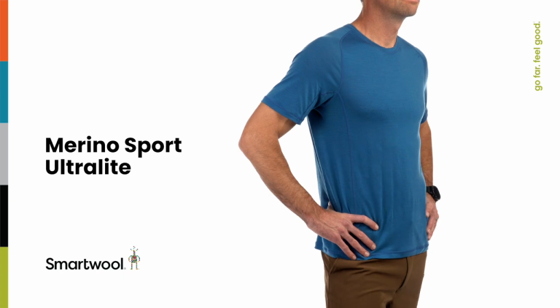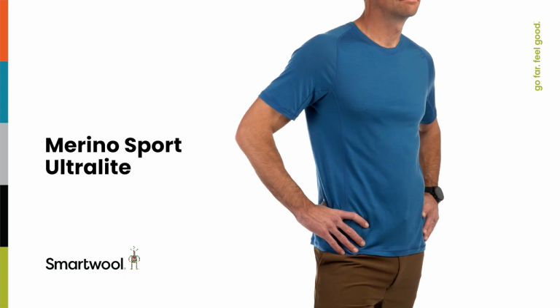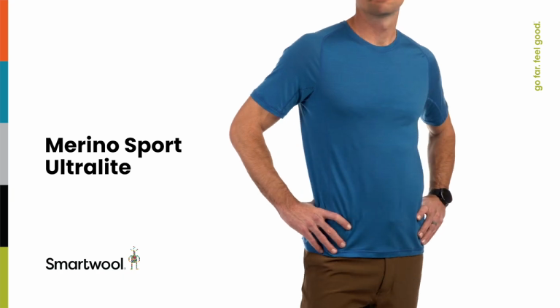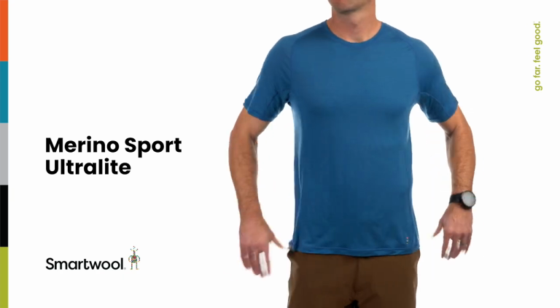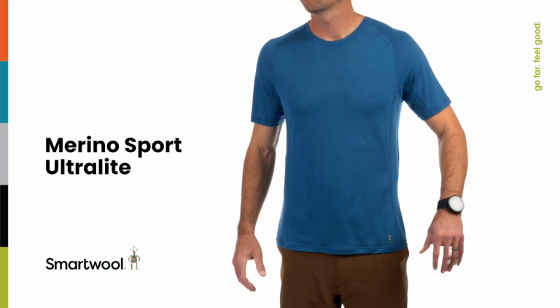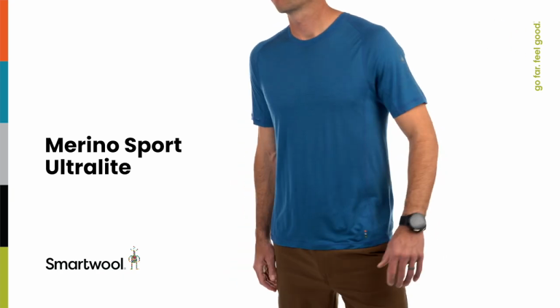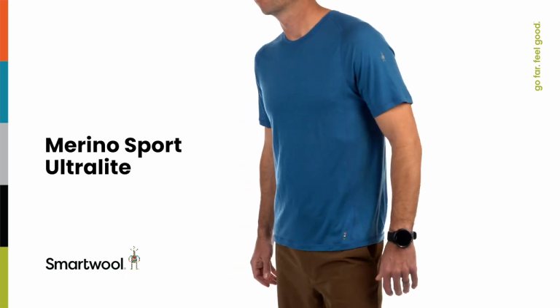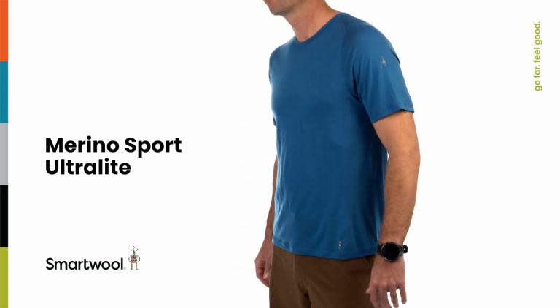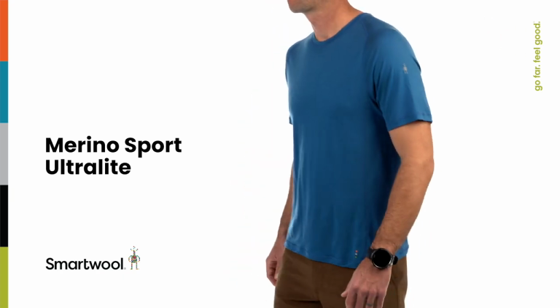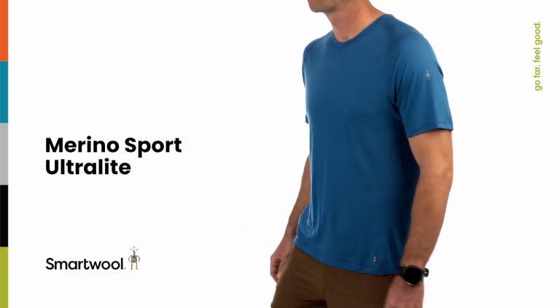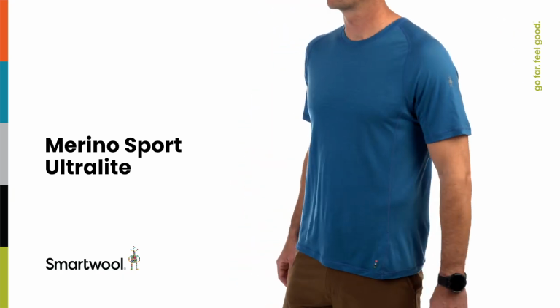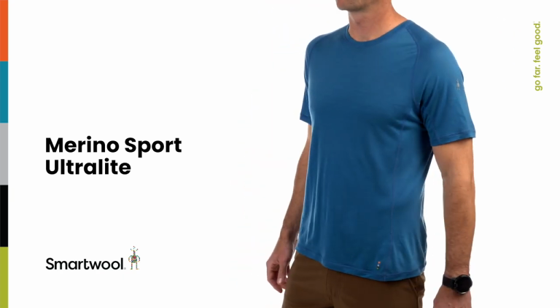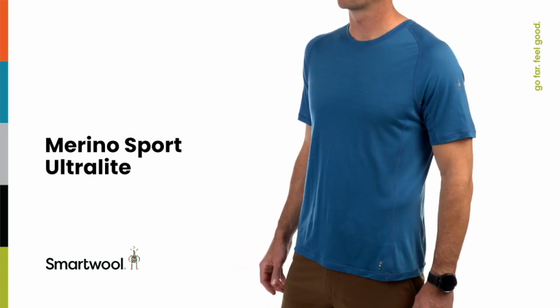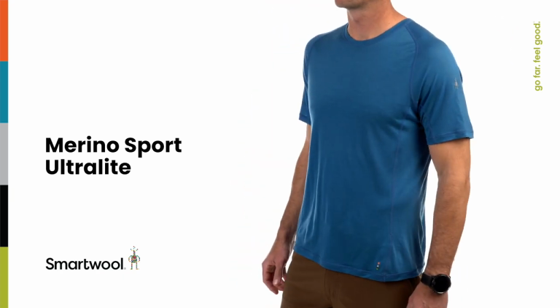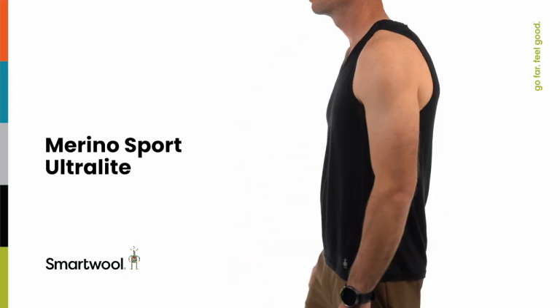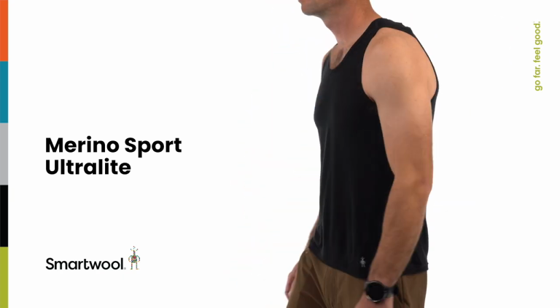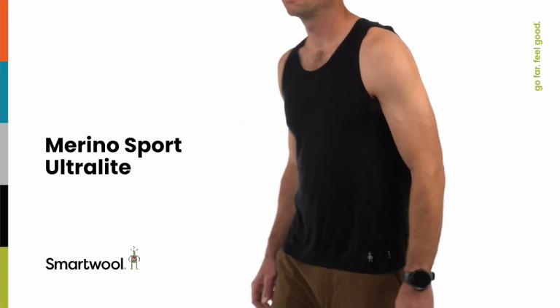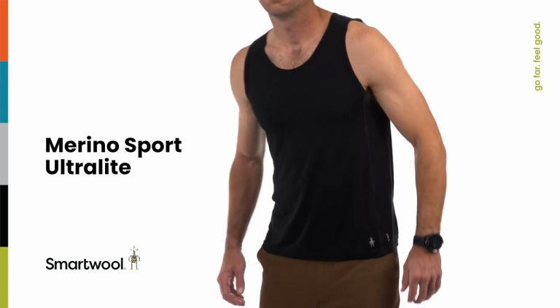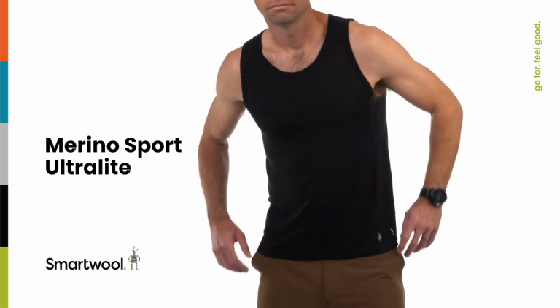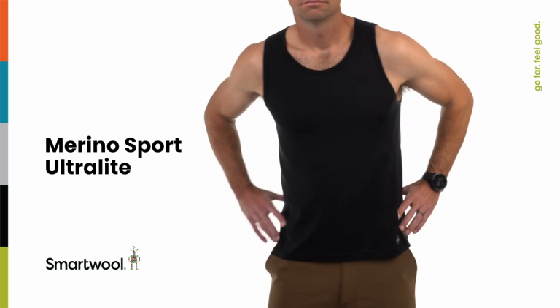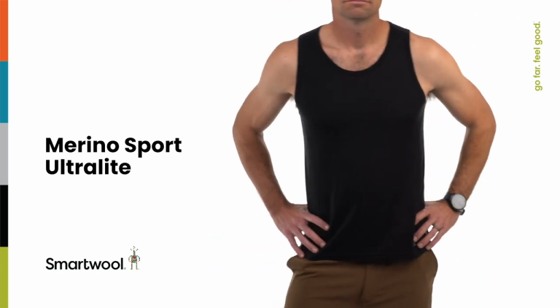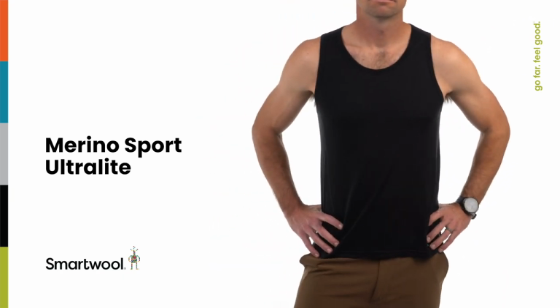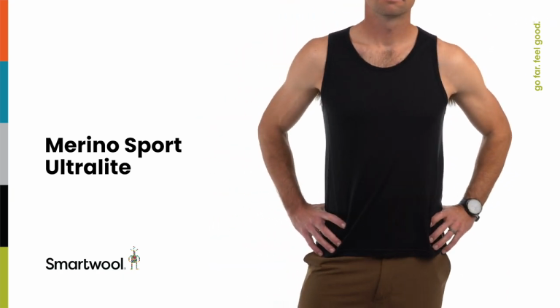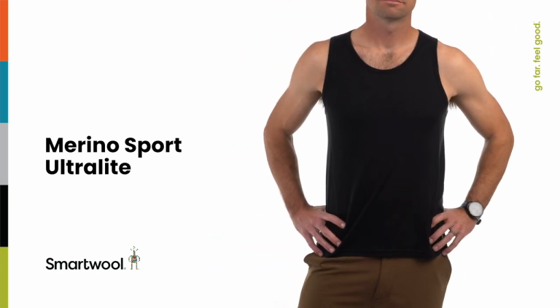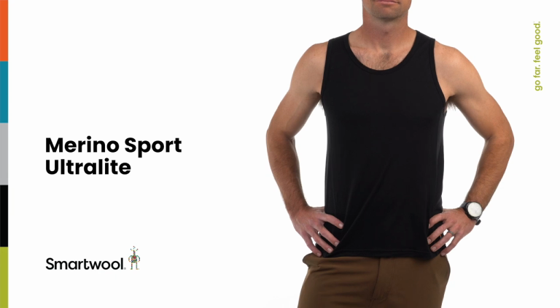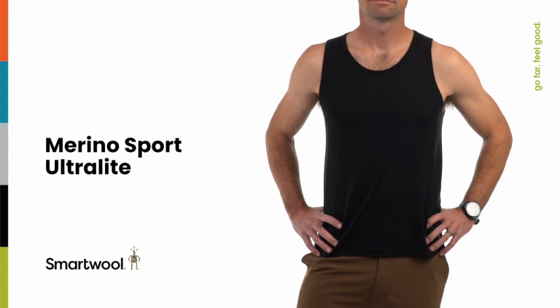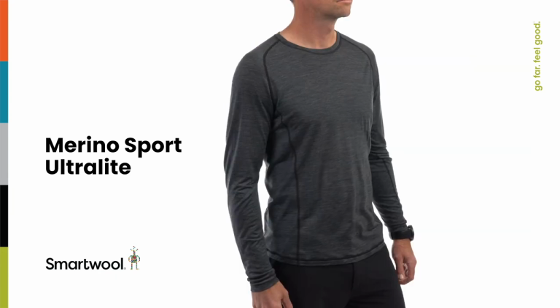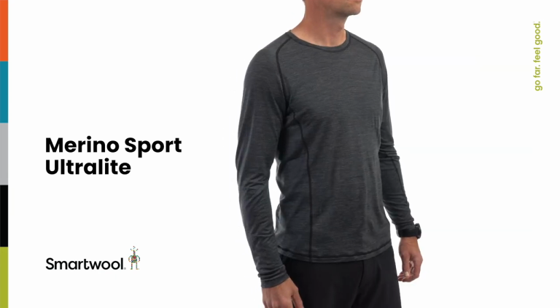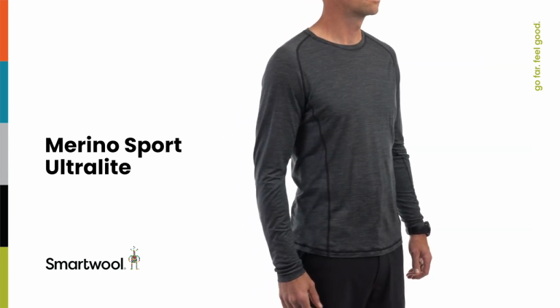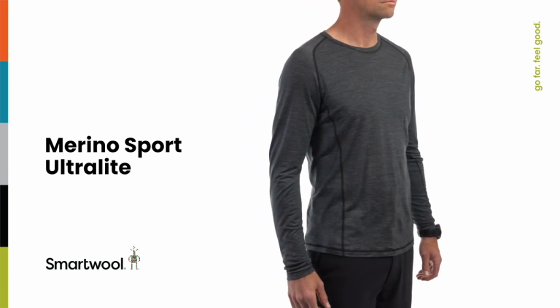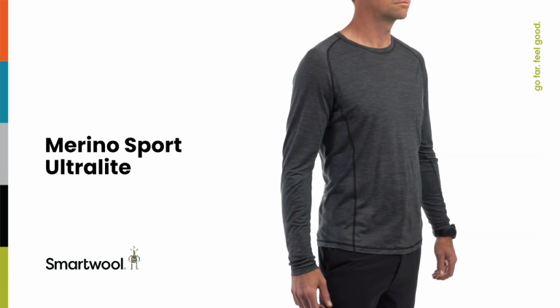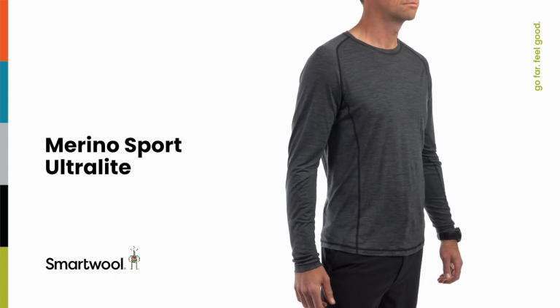Naturally cool and reliably comfortable, meet our most recent and most lightweight addition to the Smartwool Apparel Collection: Merino Sport Ultralight.